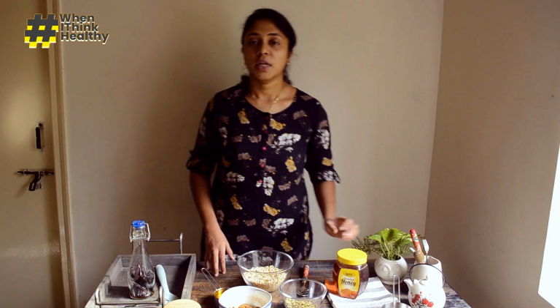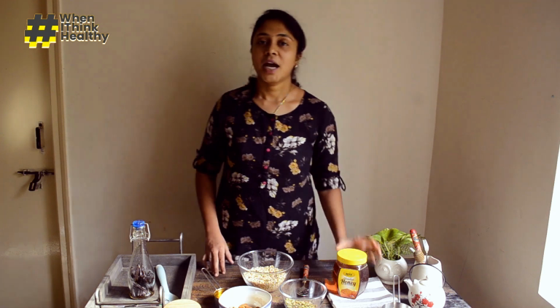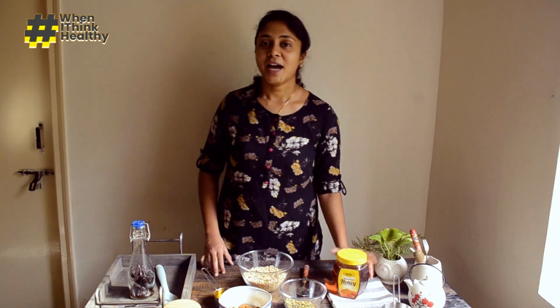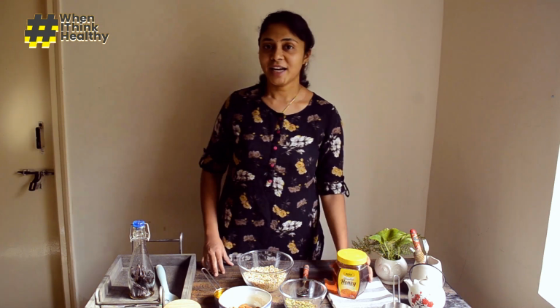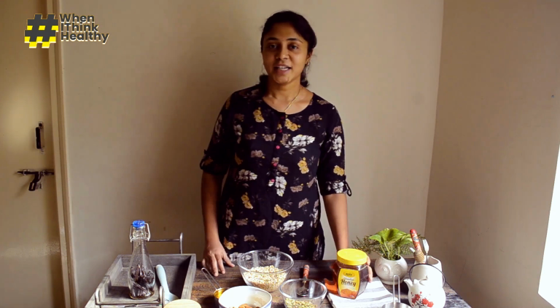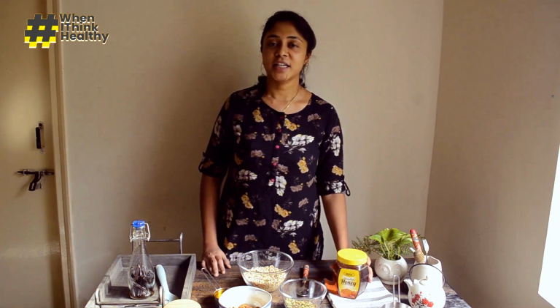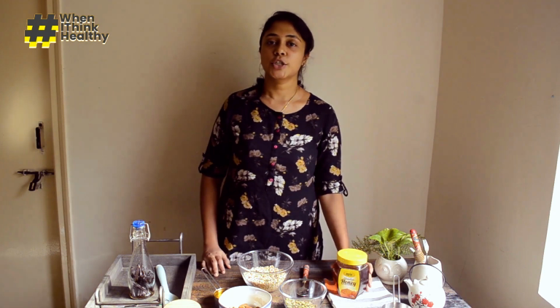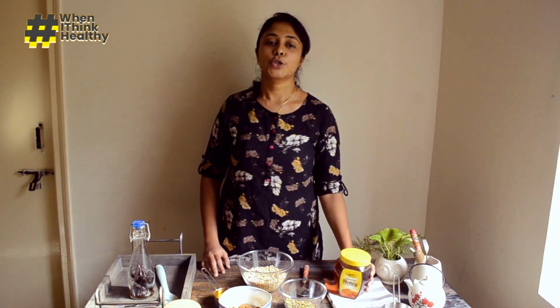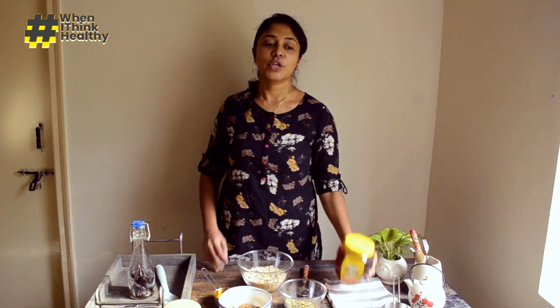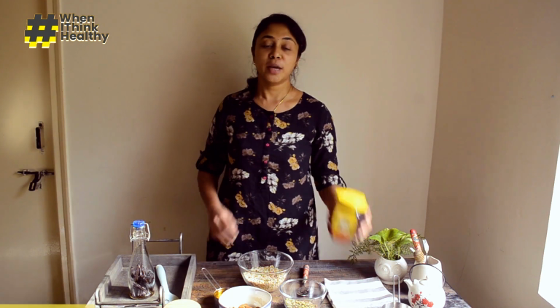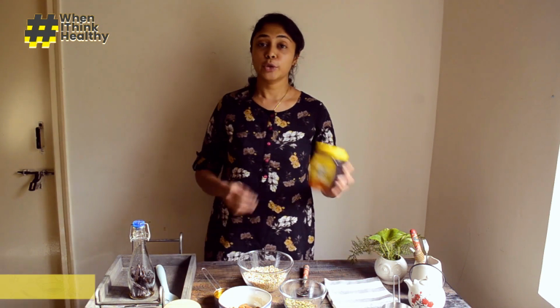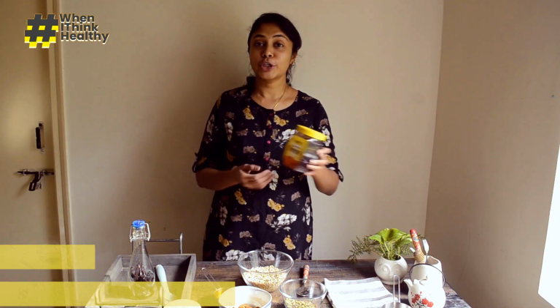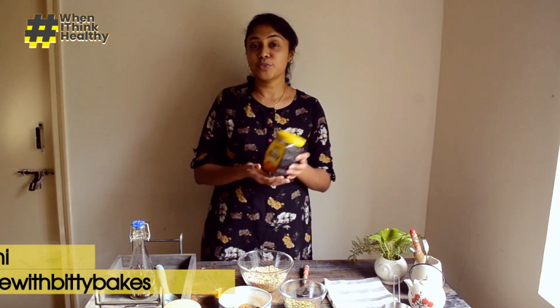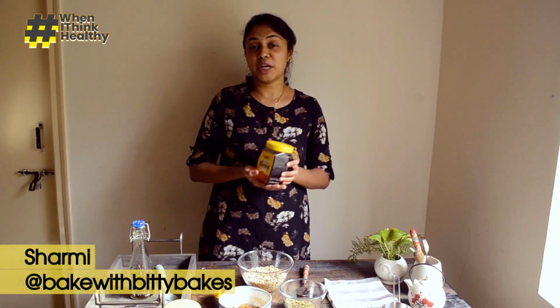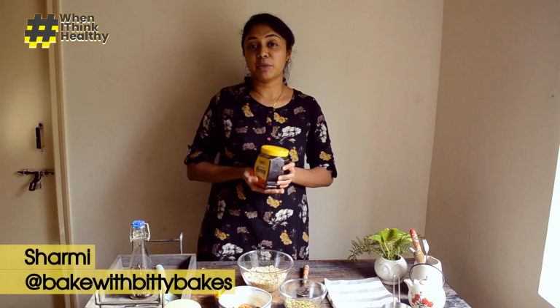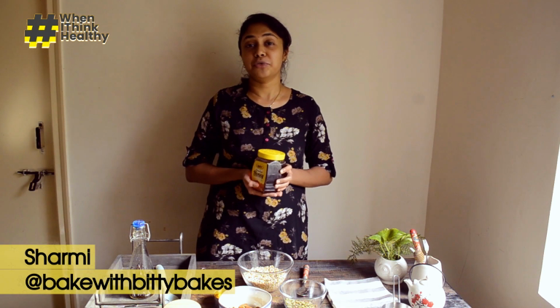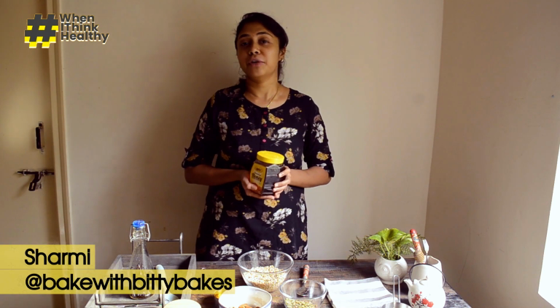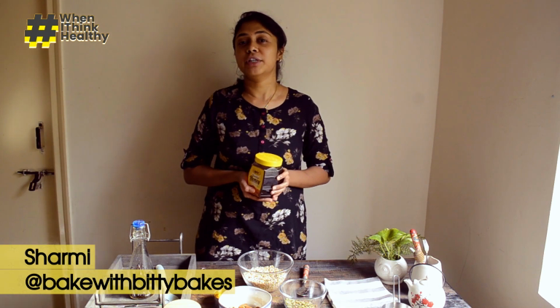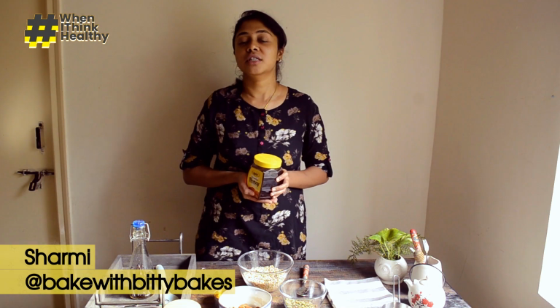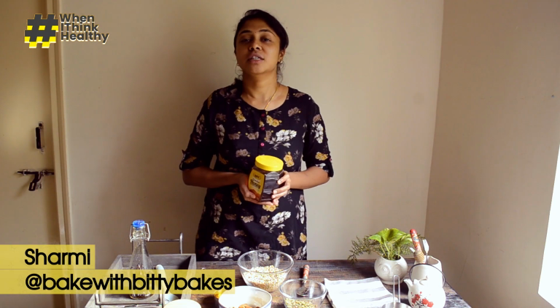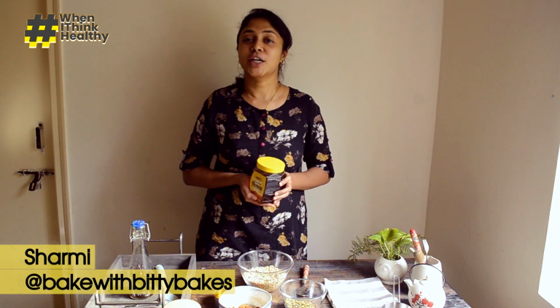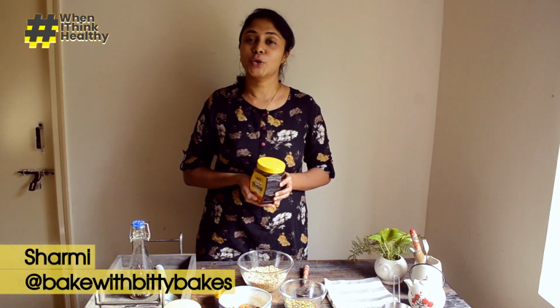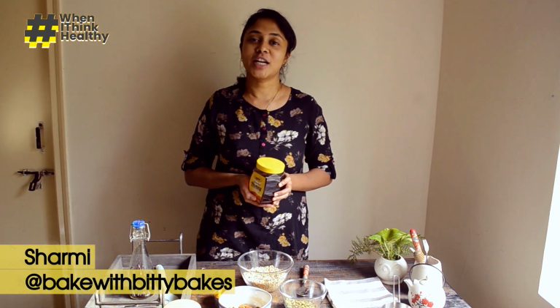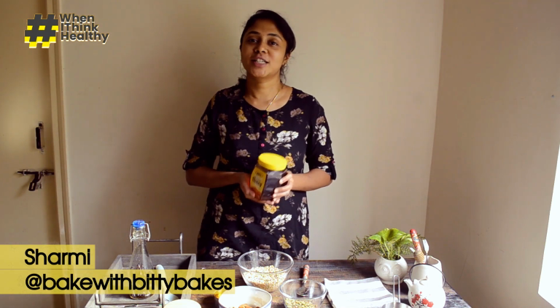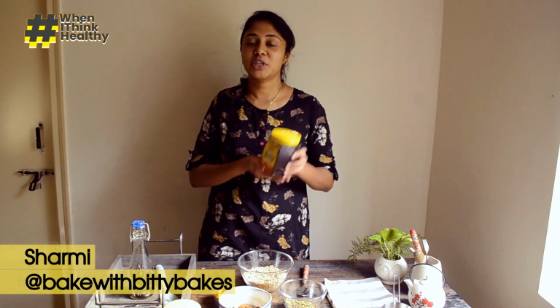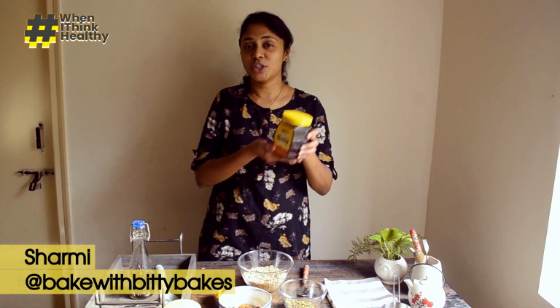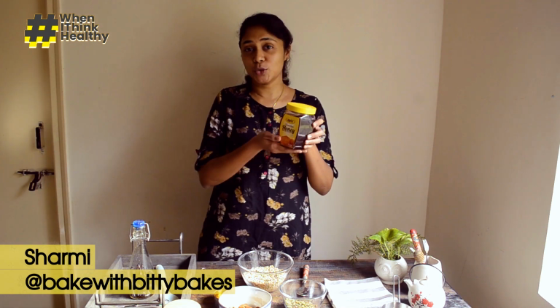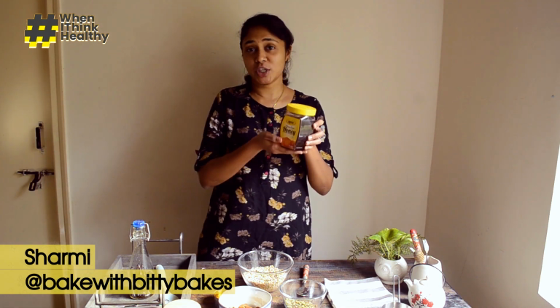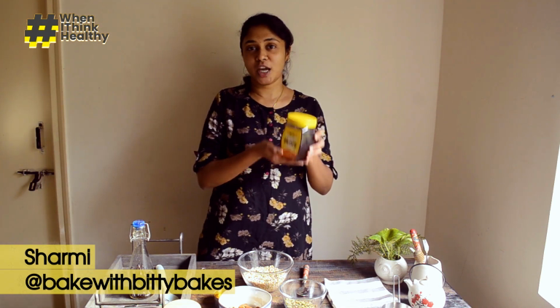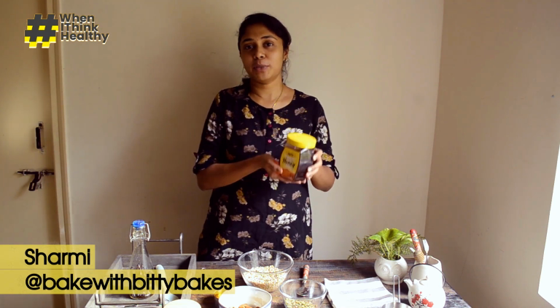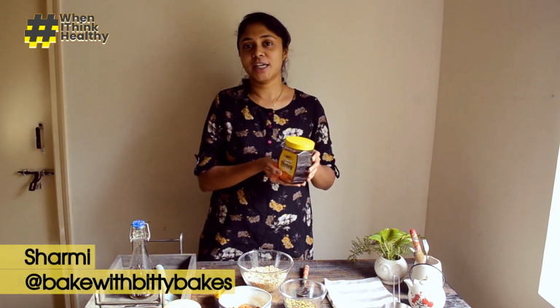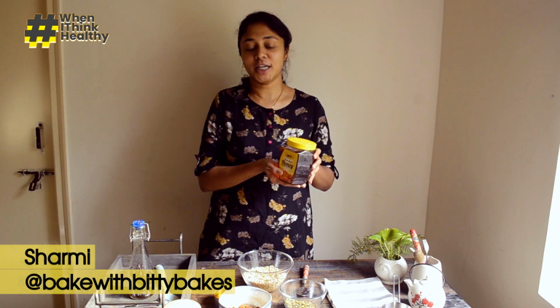Hi guys! Today I am going to make my favourite granola recipe using Apis honey.